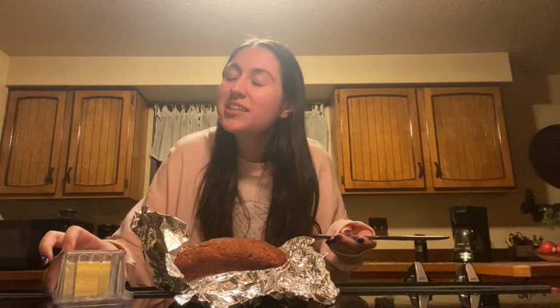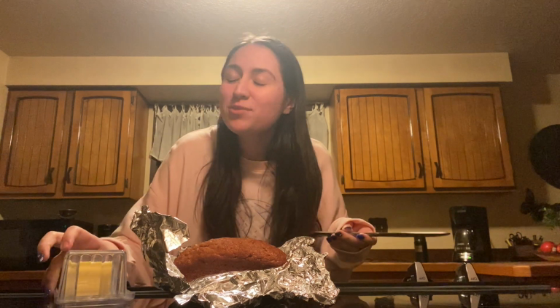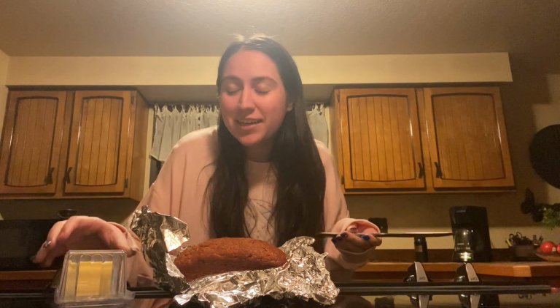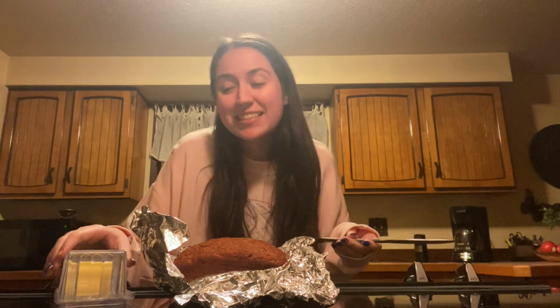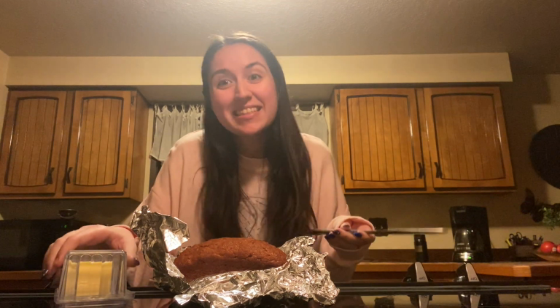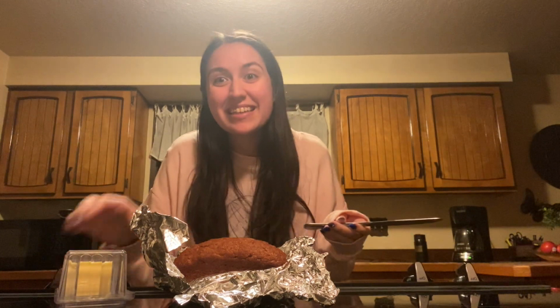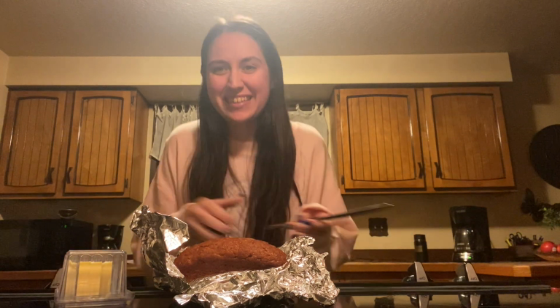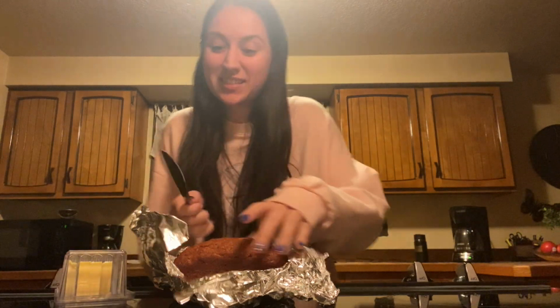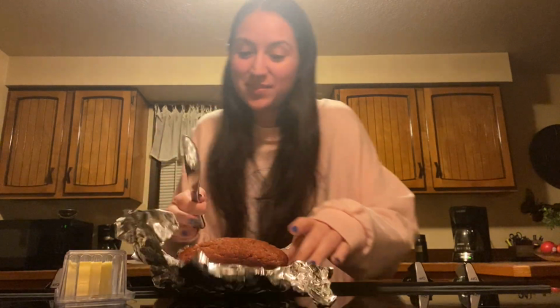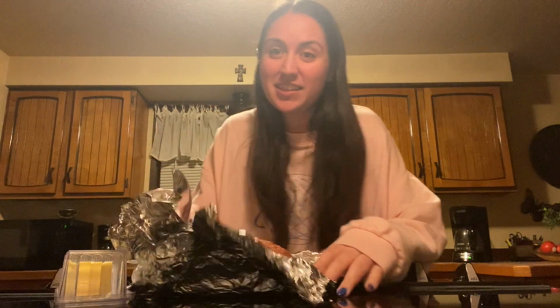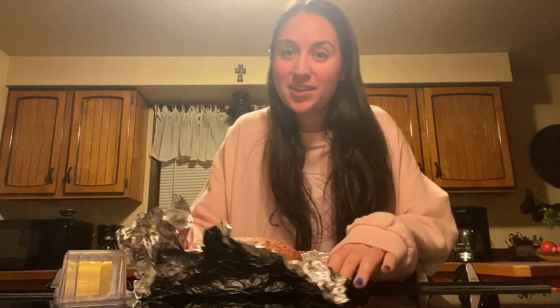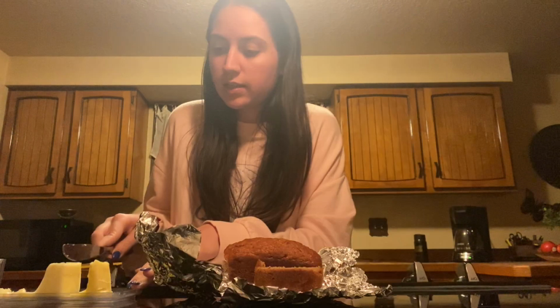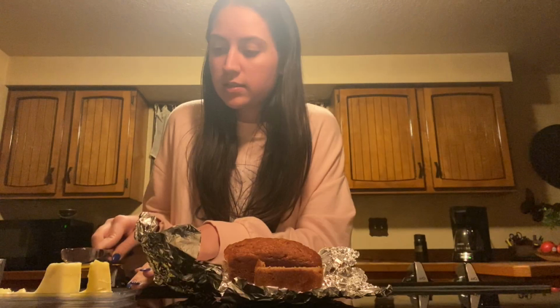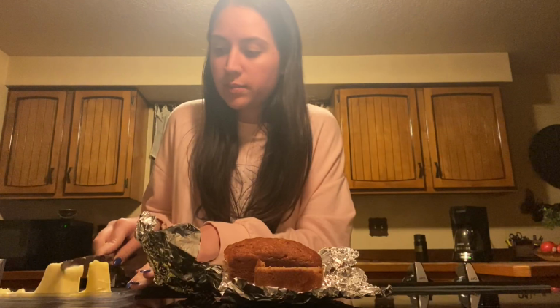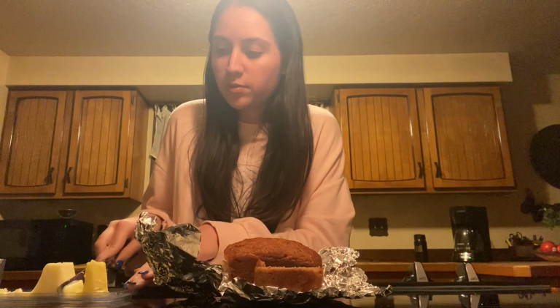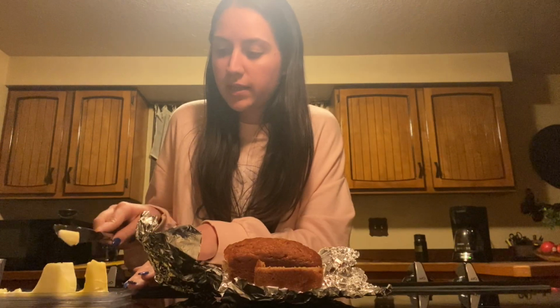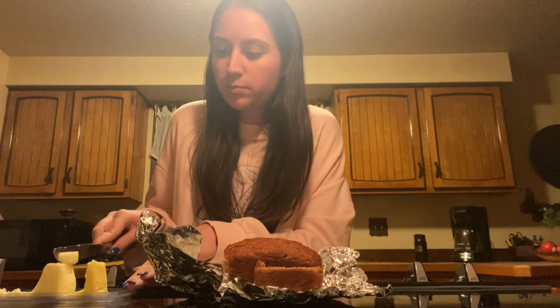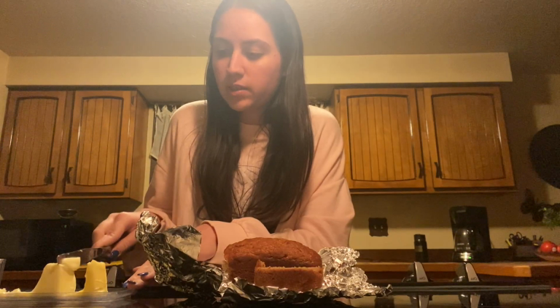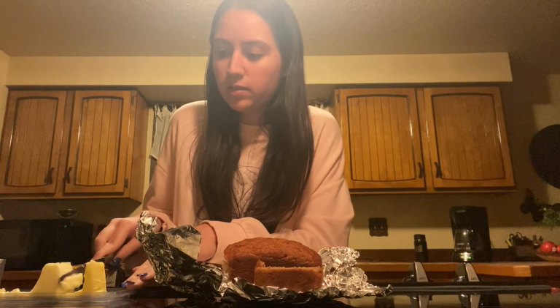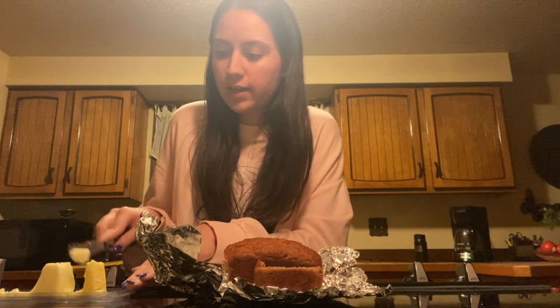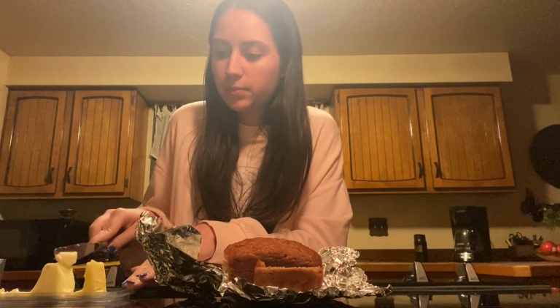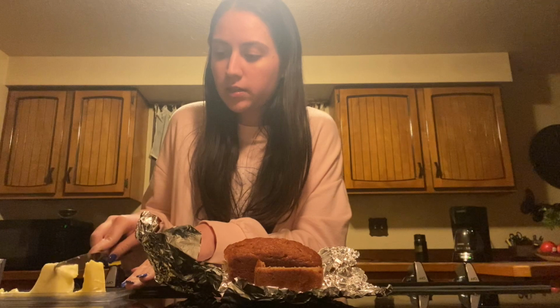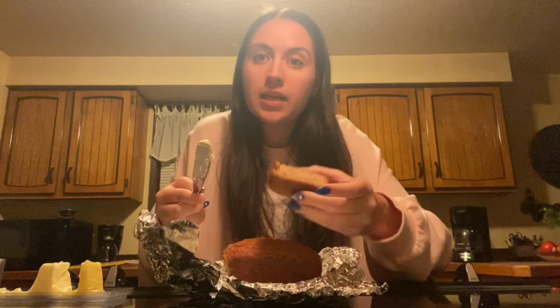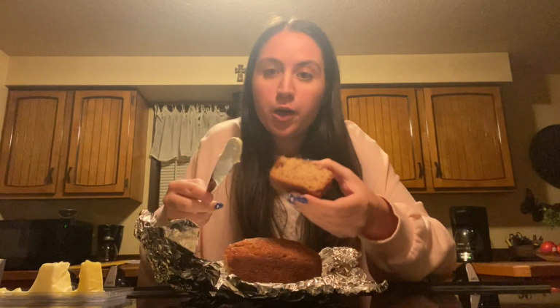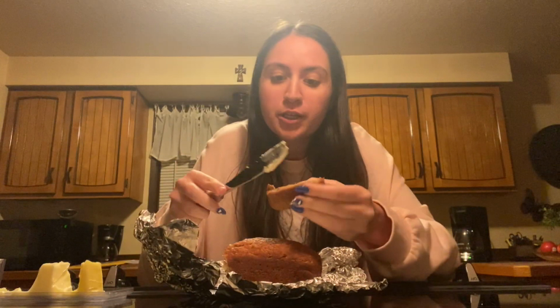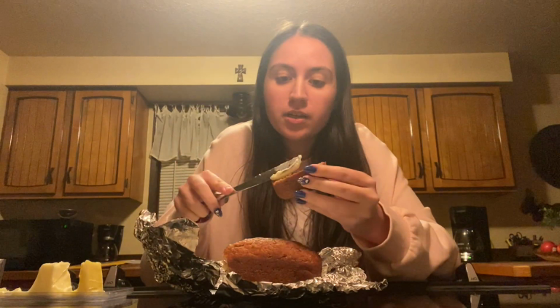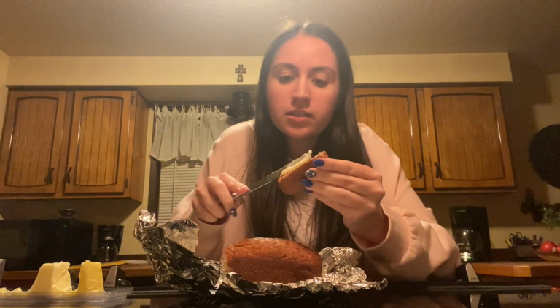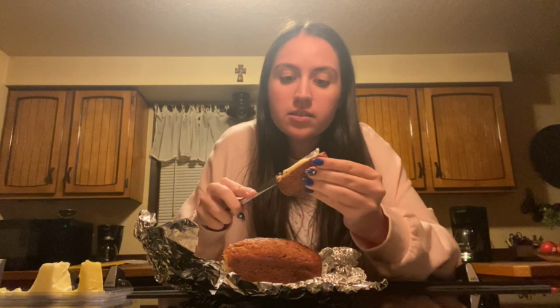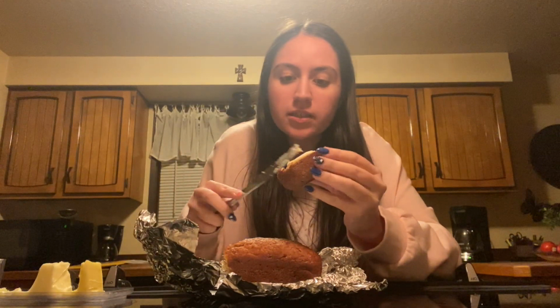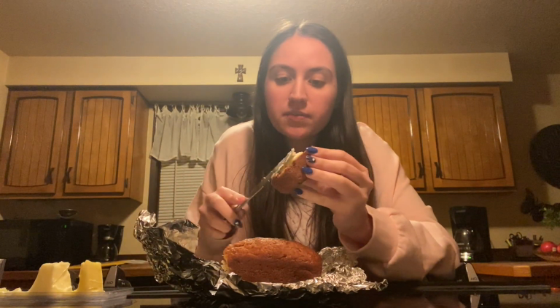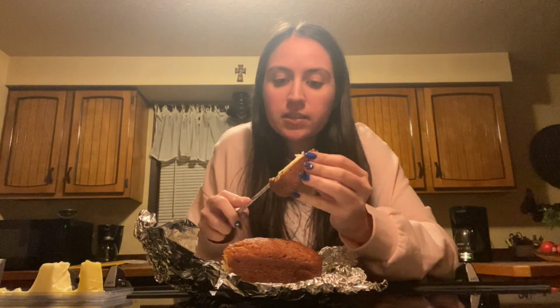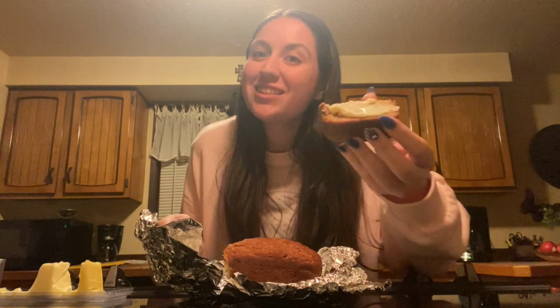No cooking required necessarily because it's ready to go. That's a tip for banana bread — add butter. Like how can you not? It's so good with it. Cheers.